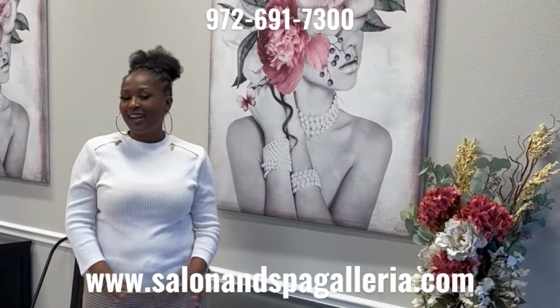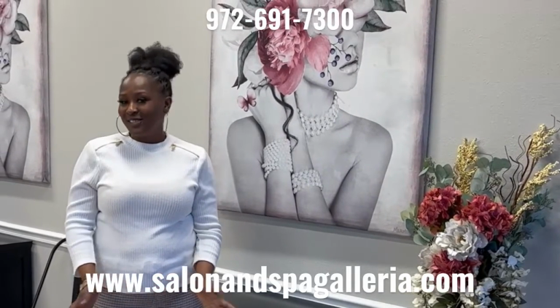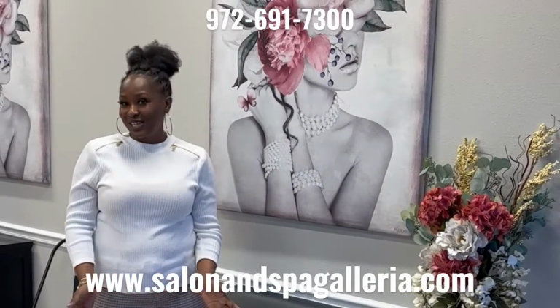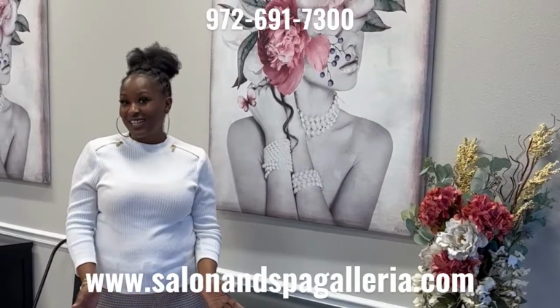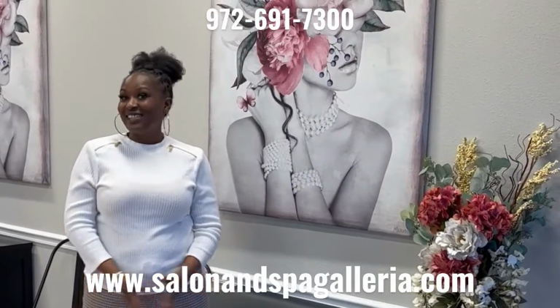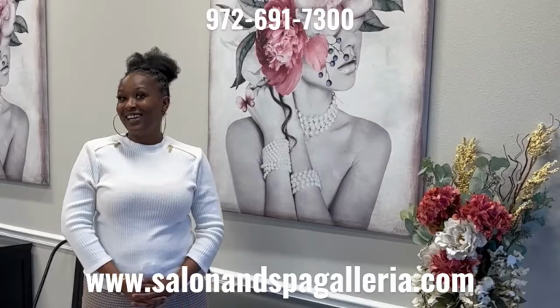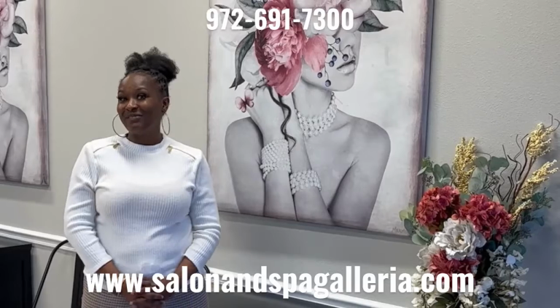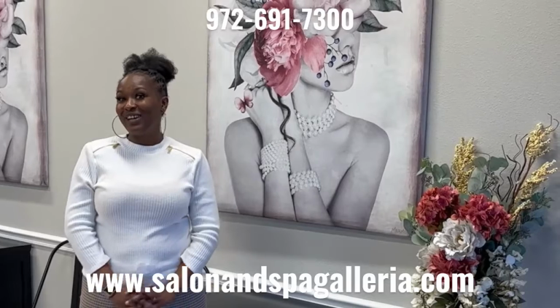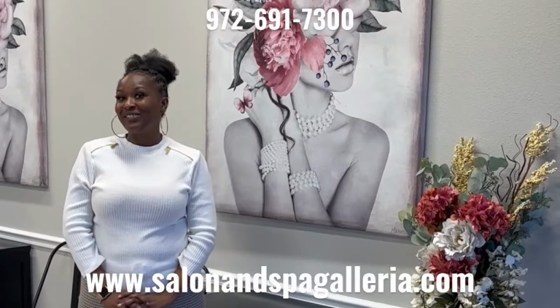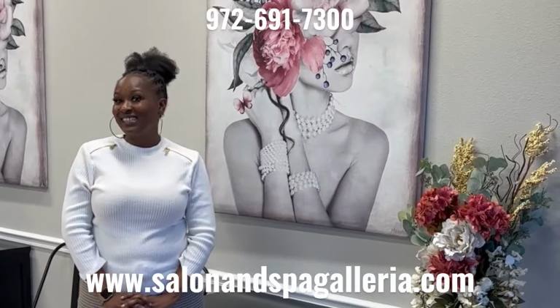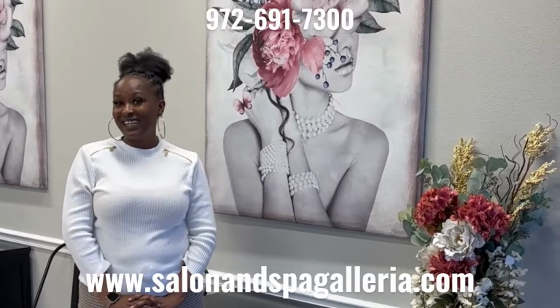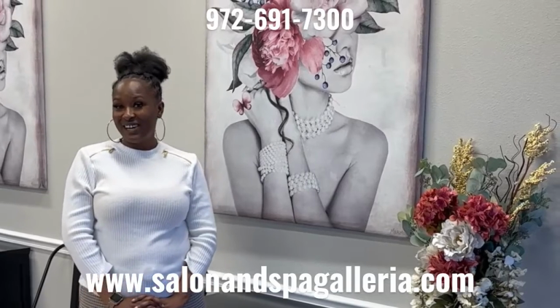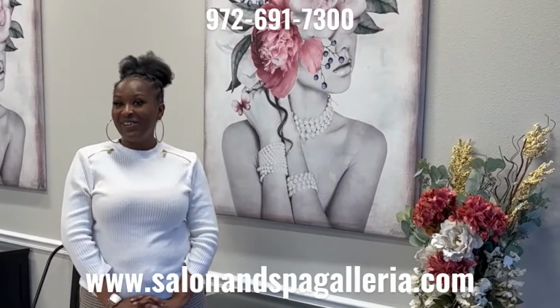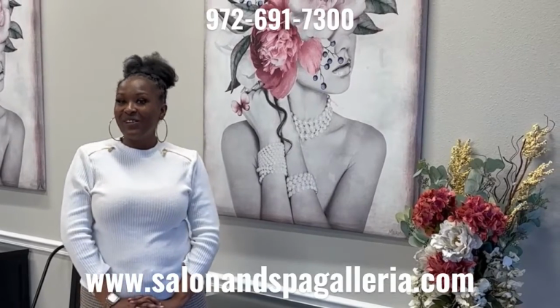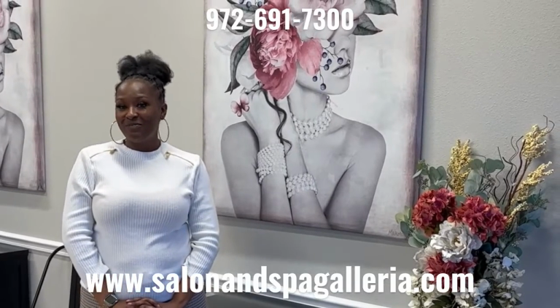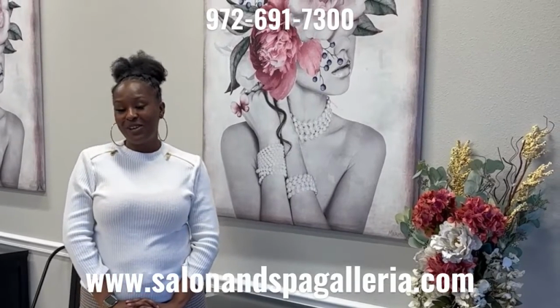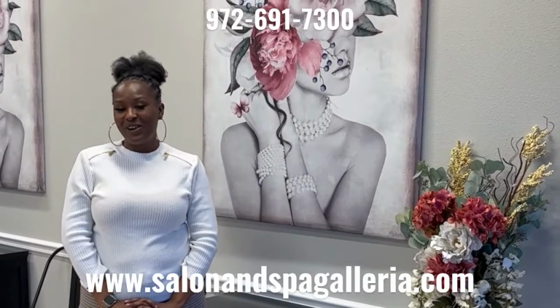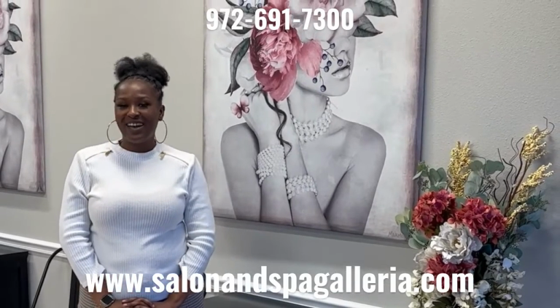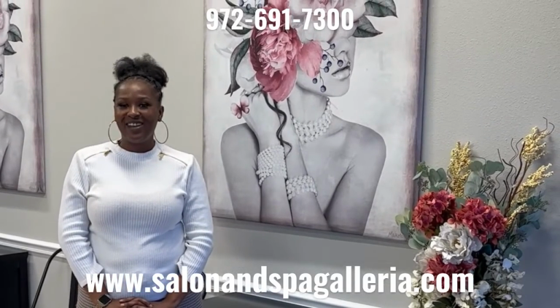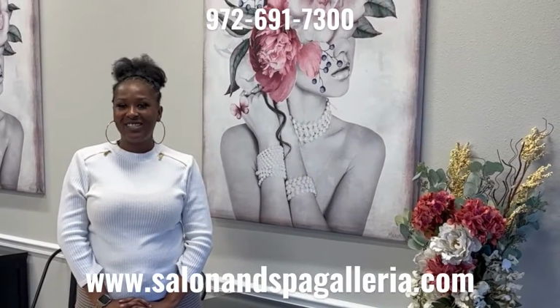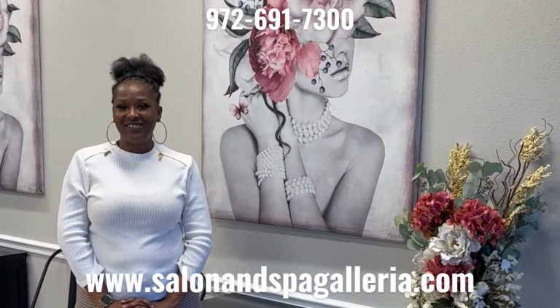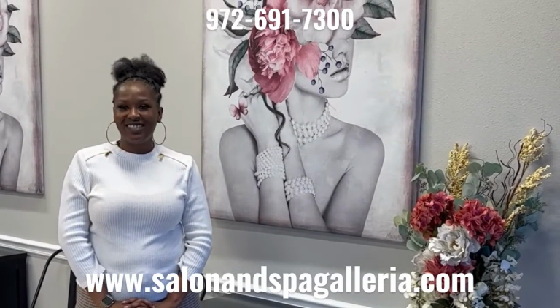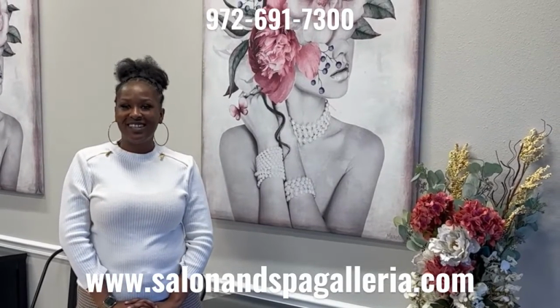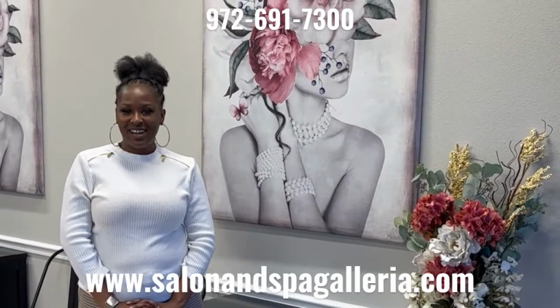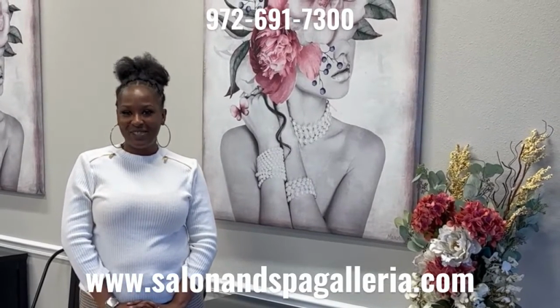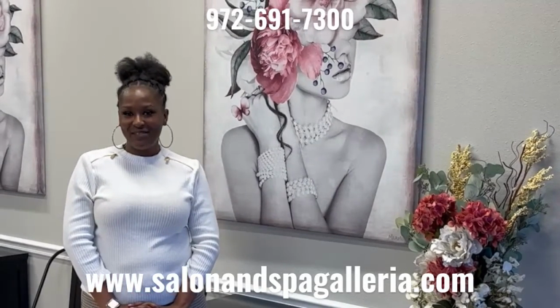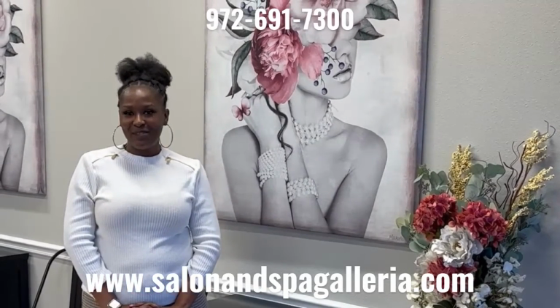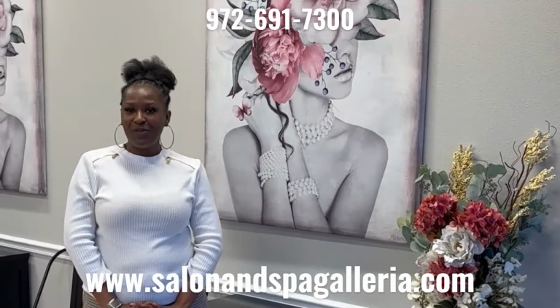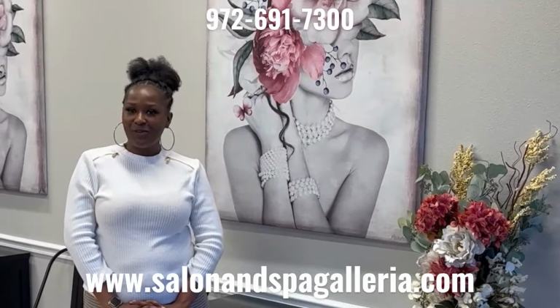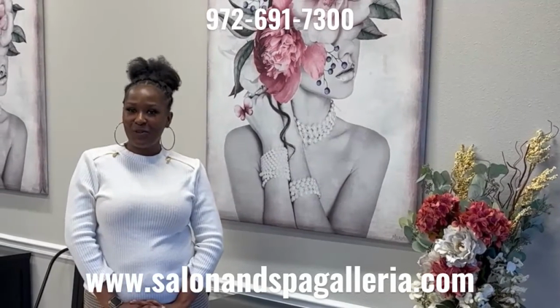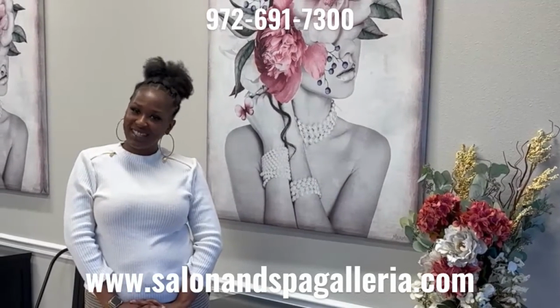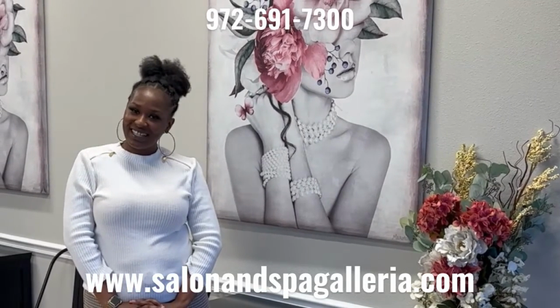Check us out at Salon and Spa Galleria dot com or give me a call at 817-917-1416.